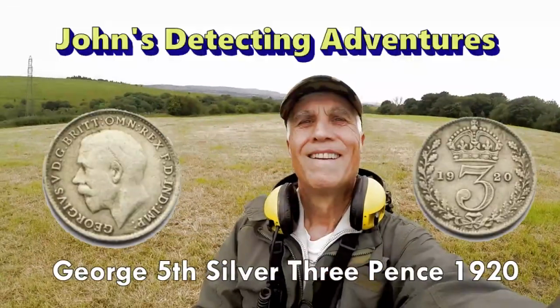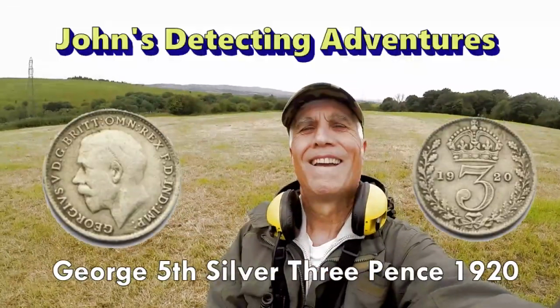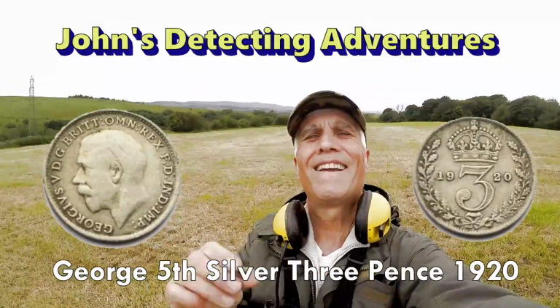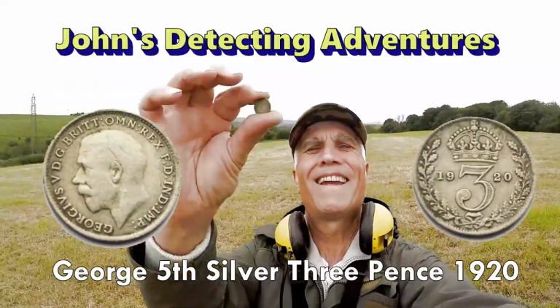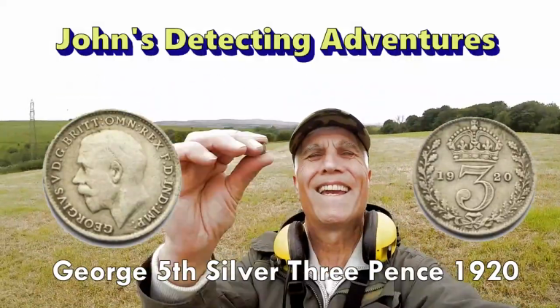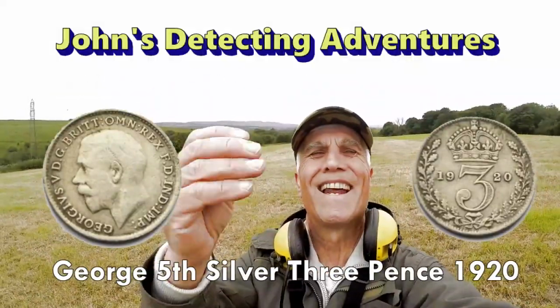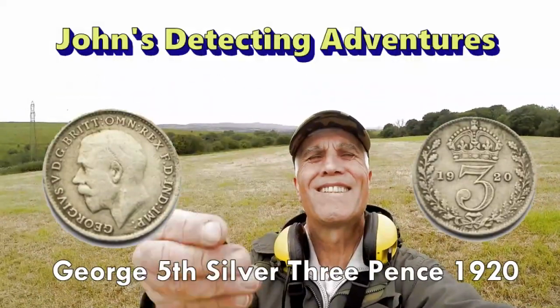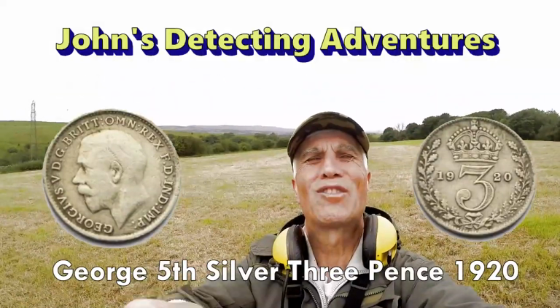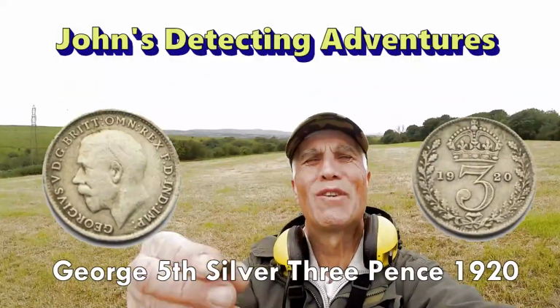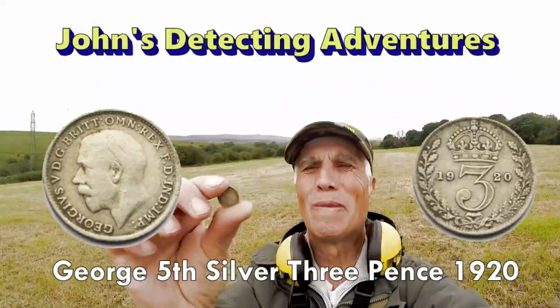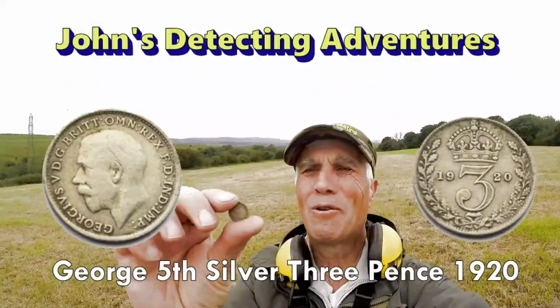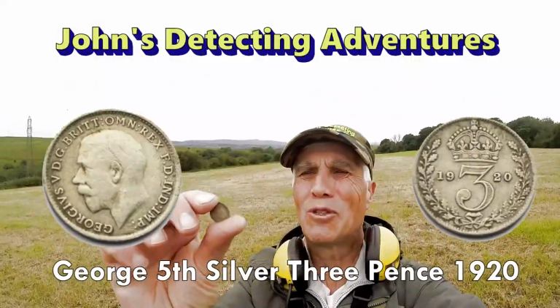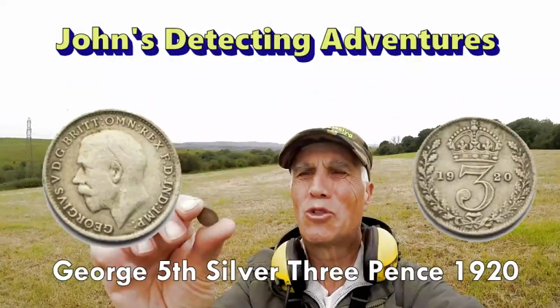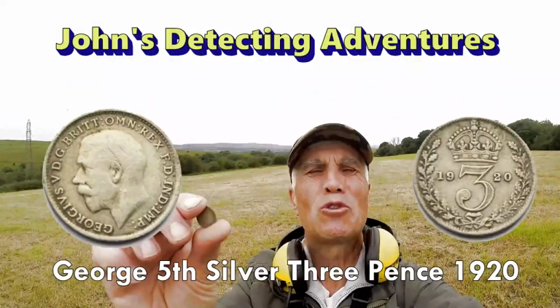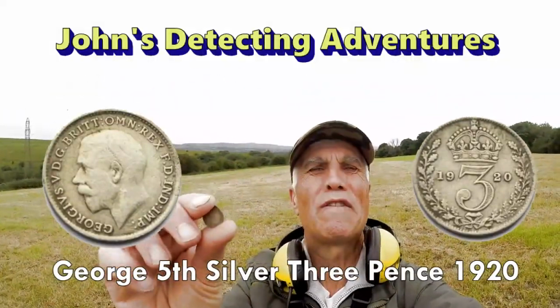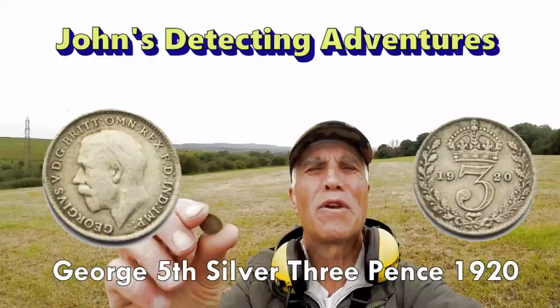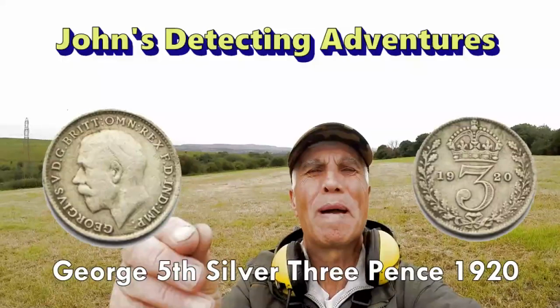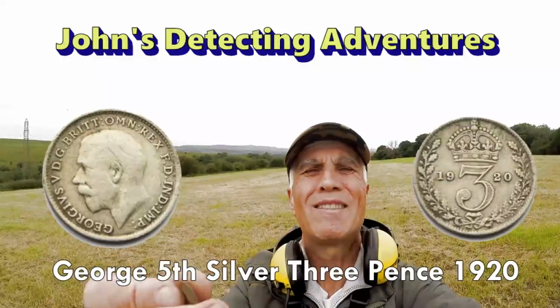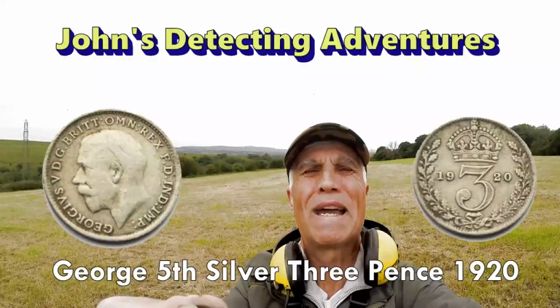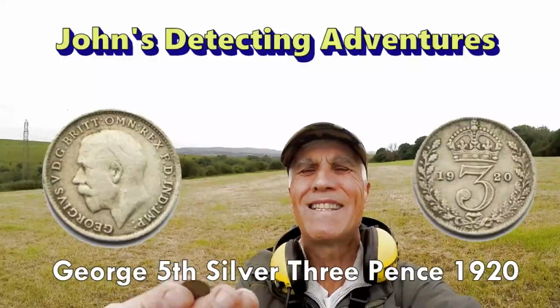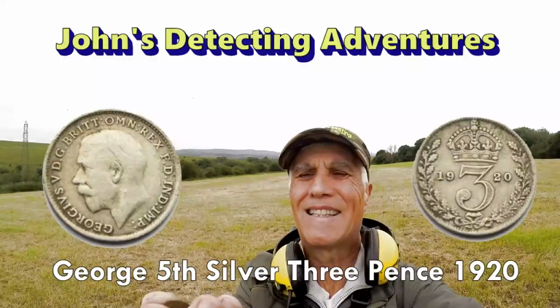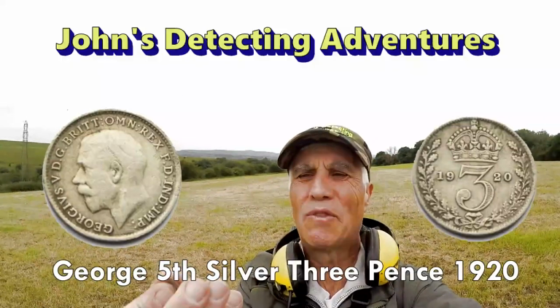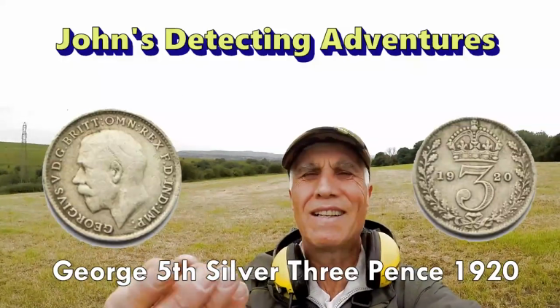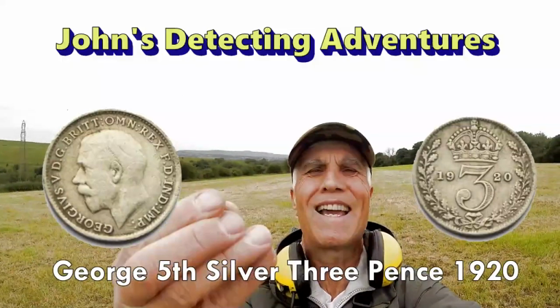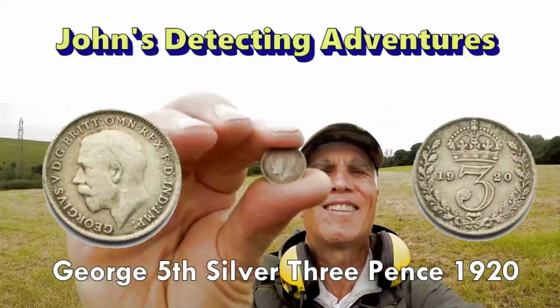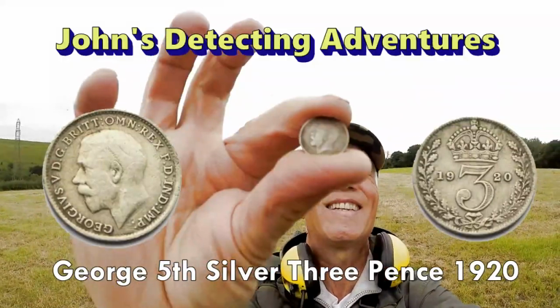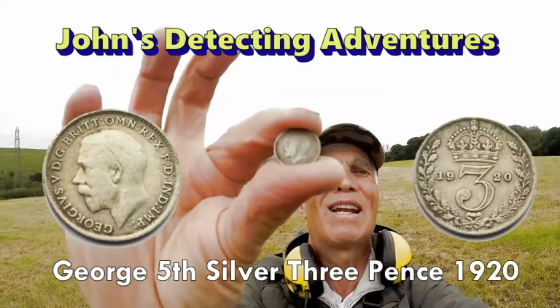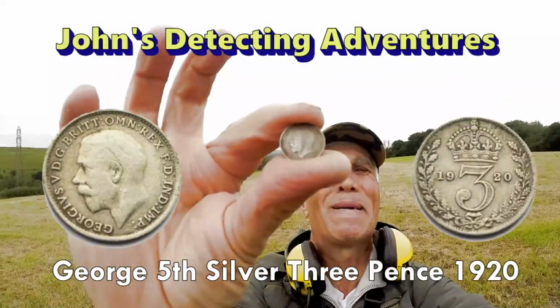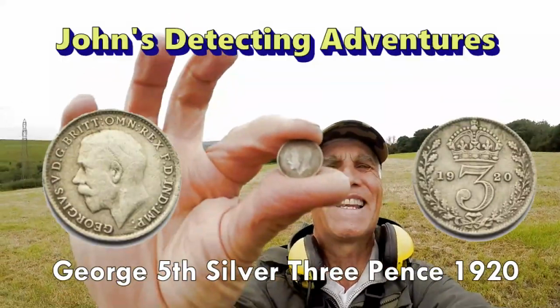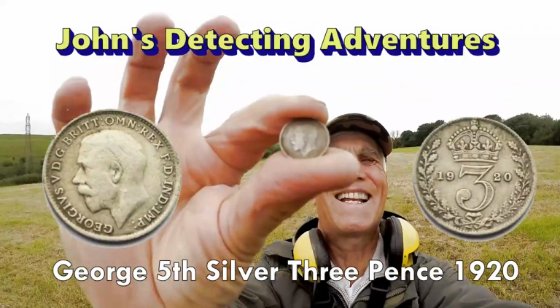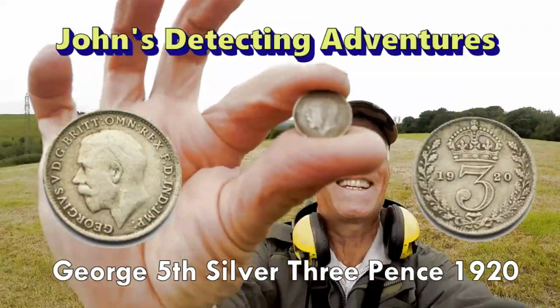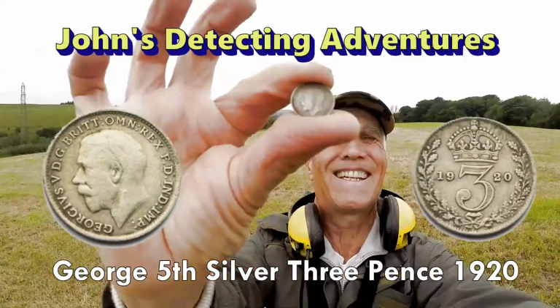Nice little silver come out. George III penny, silver. Excellent. We'll have a bit of that. Ta-da!